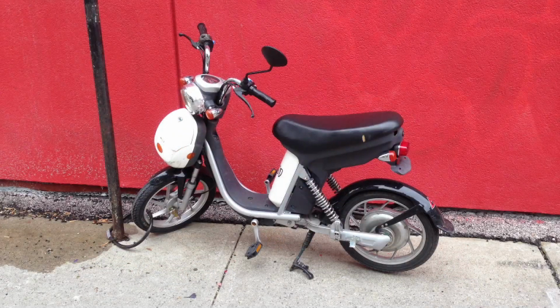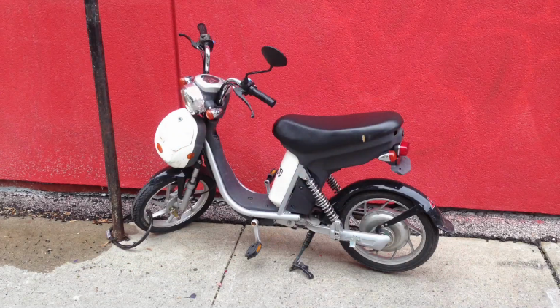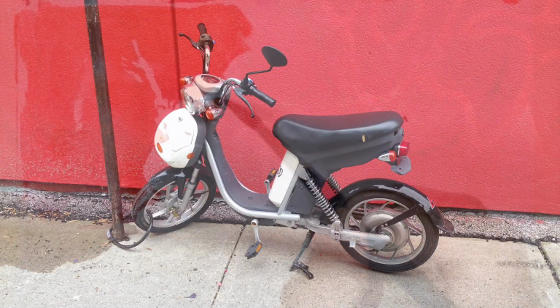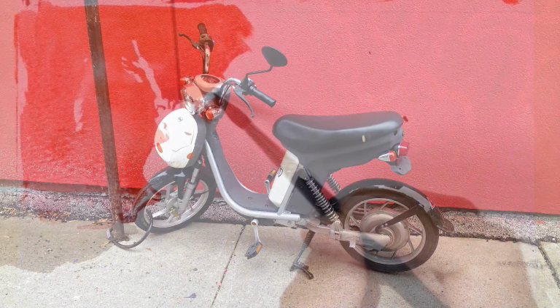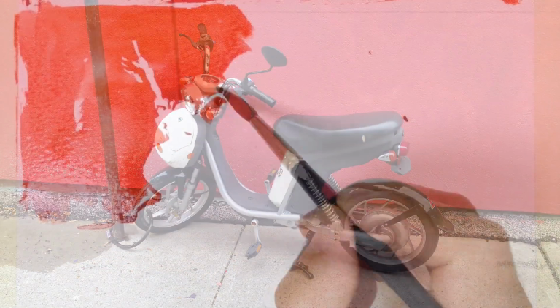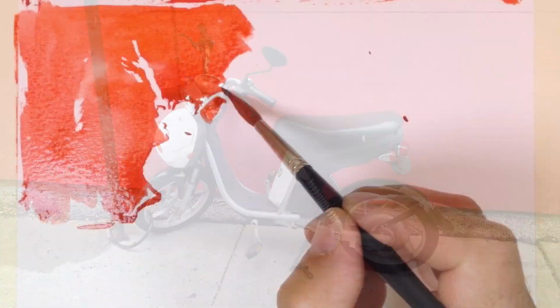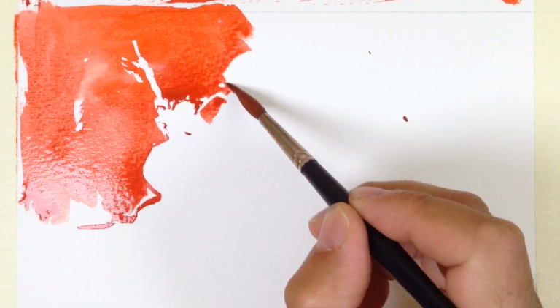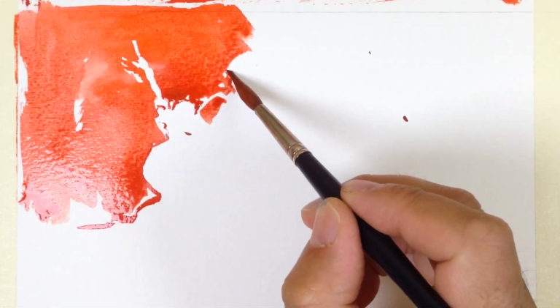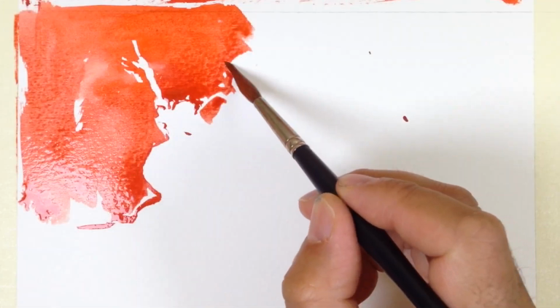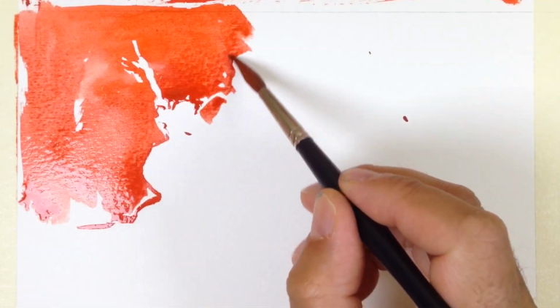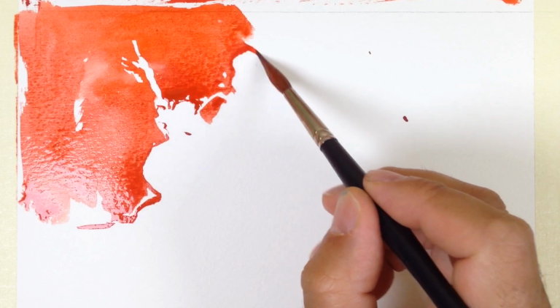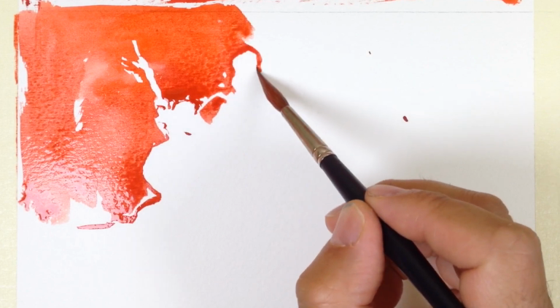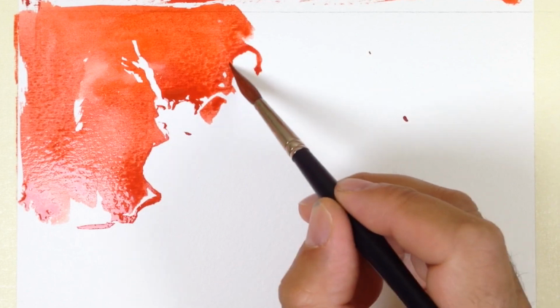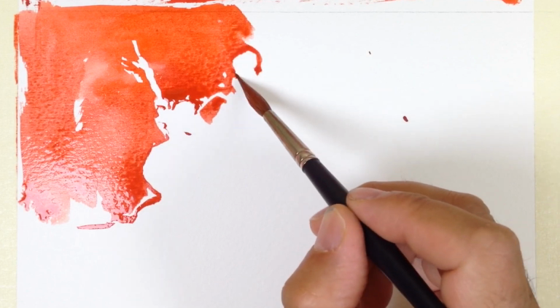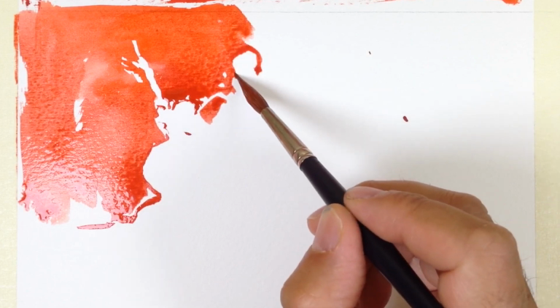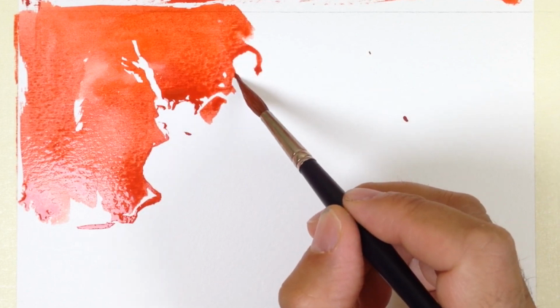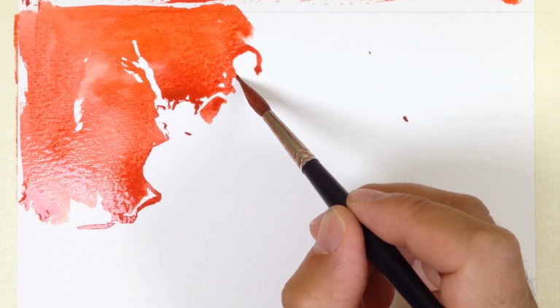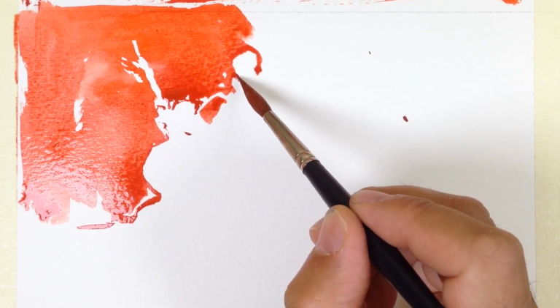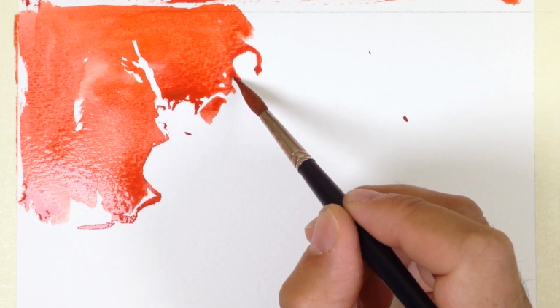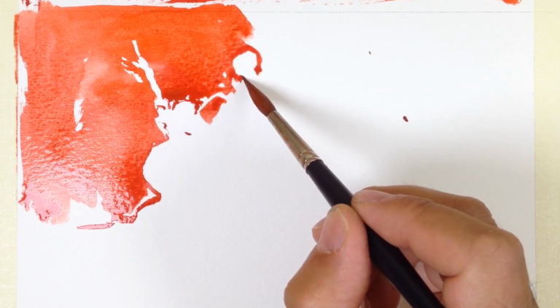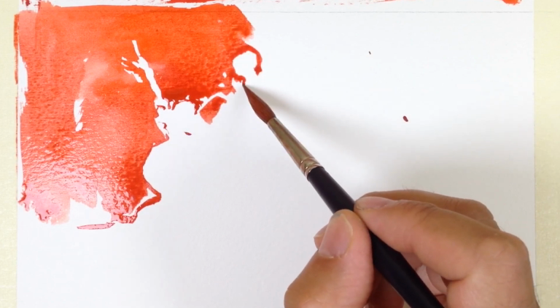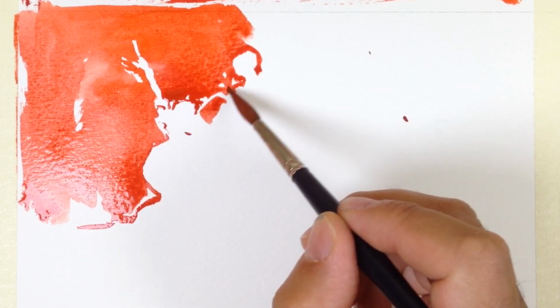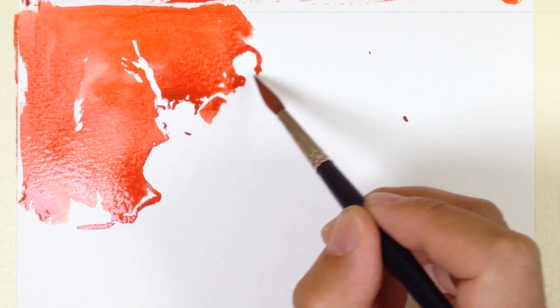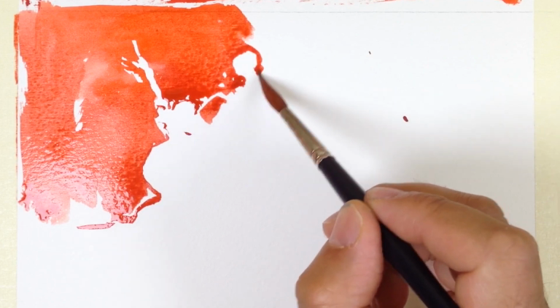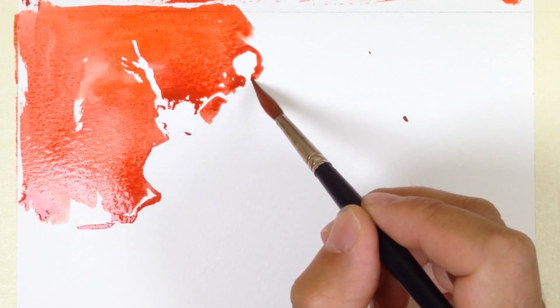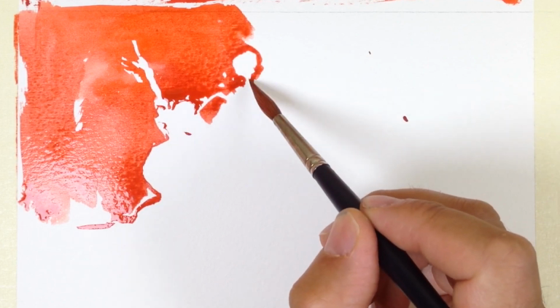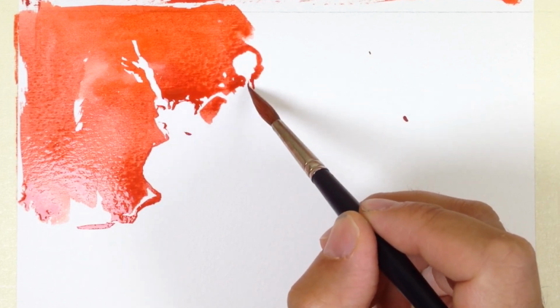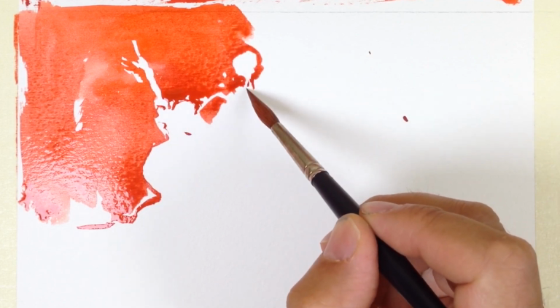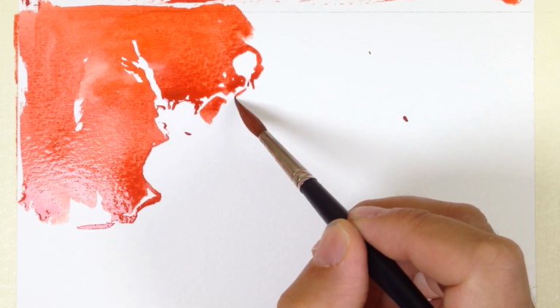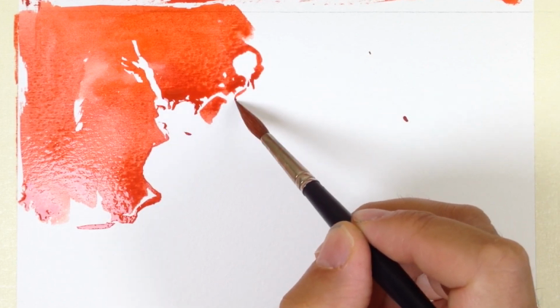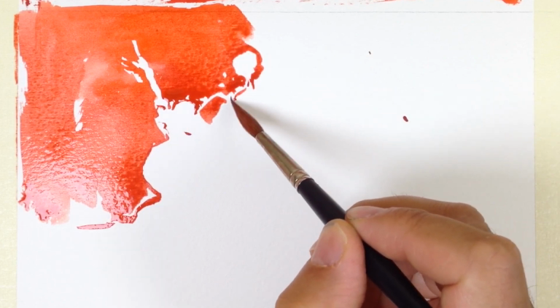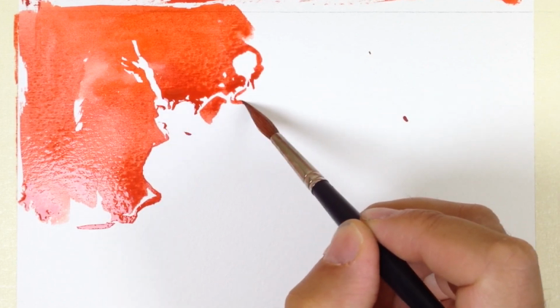We'll do sets of these — say a burst of five sketches in 20 minutes. So that's the first exercise.